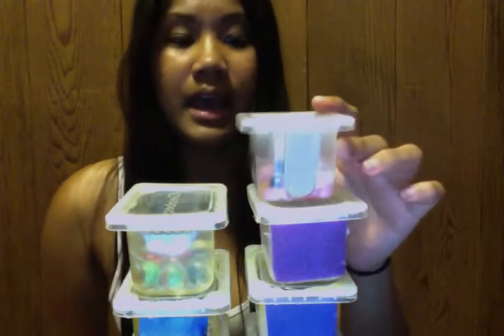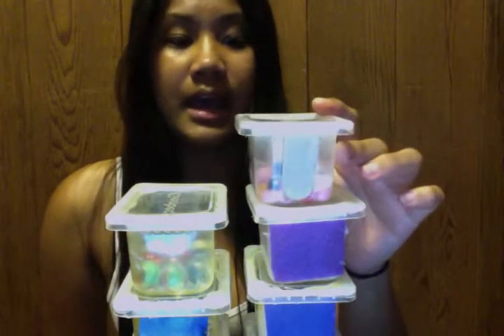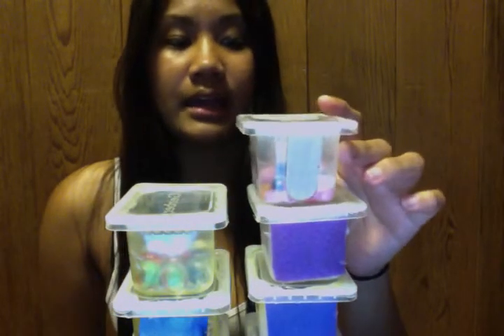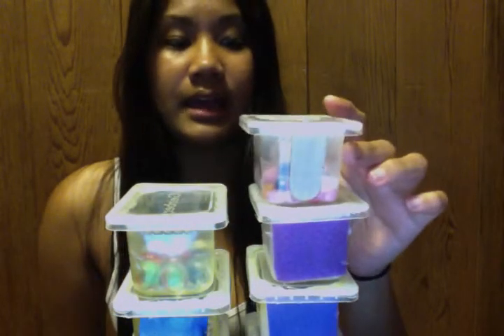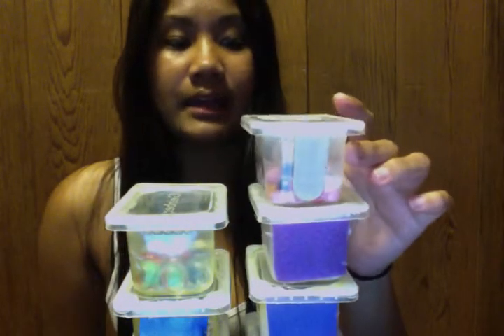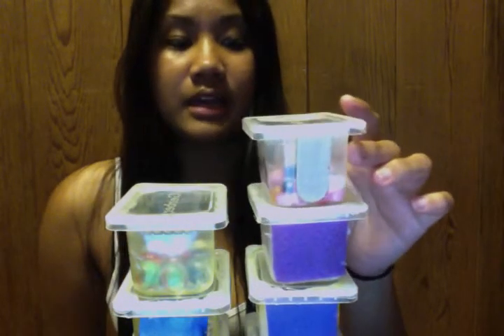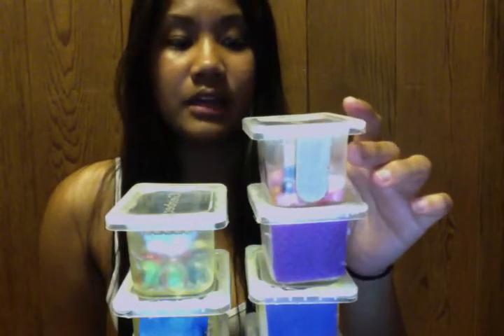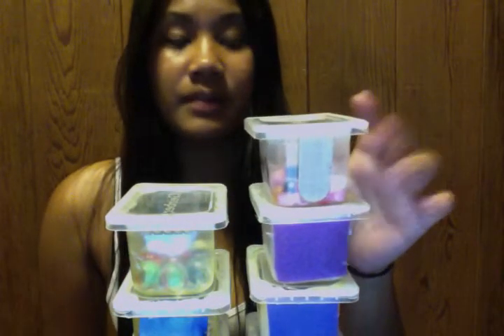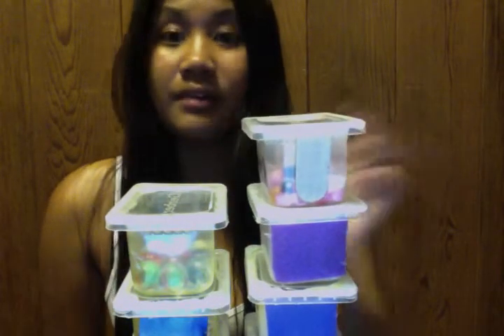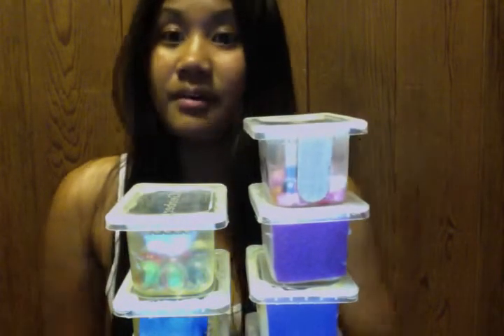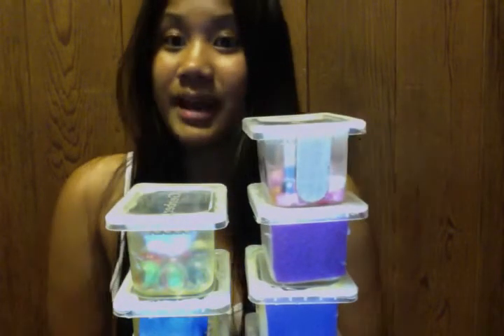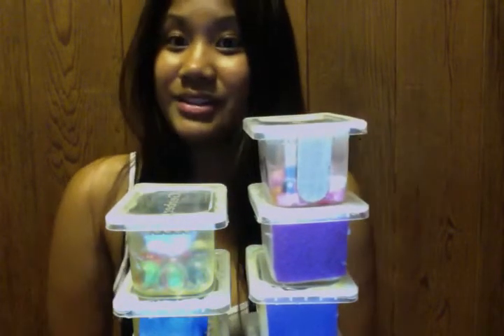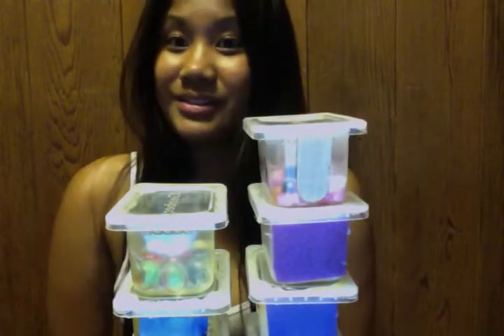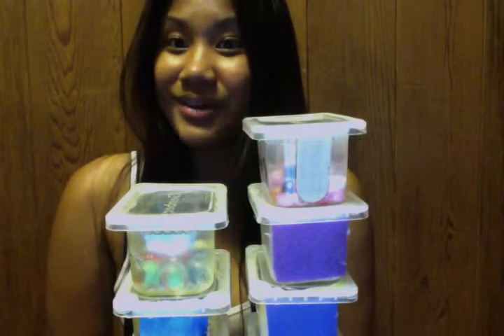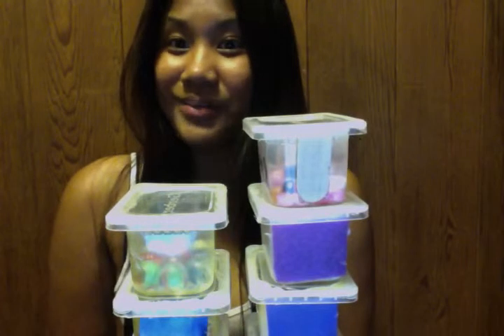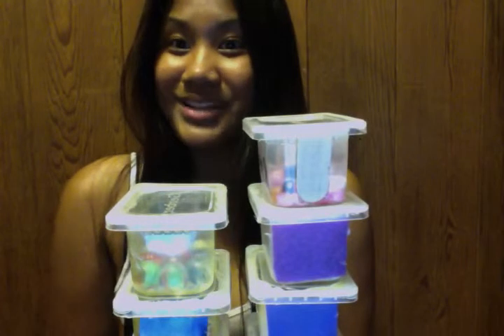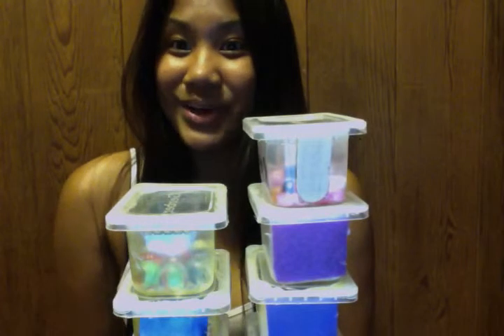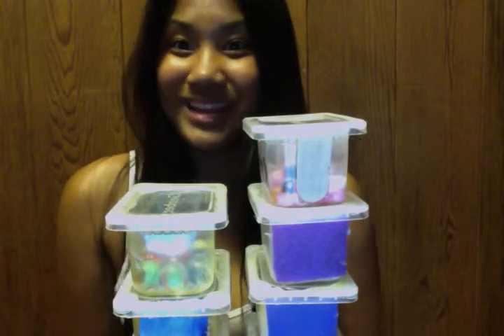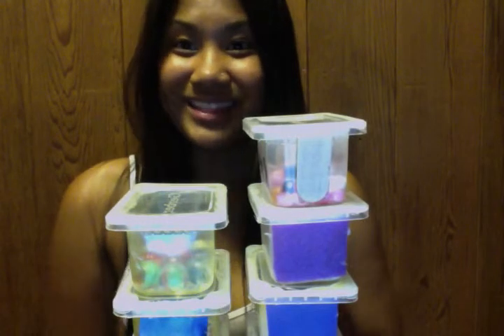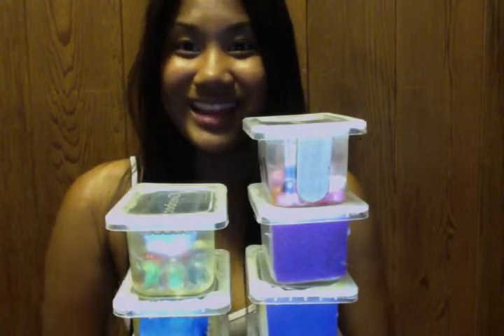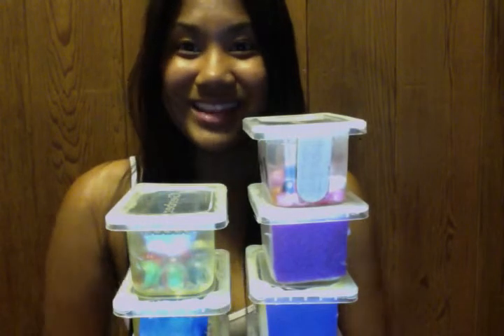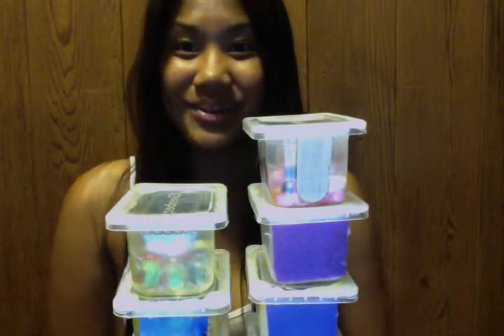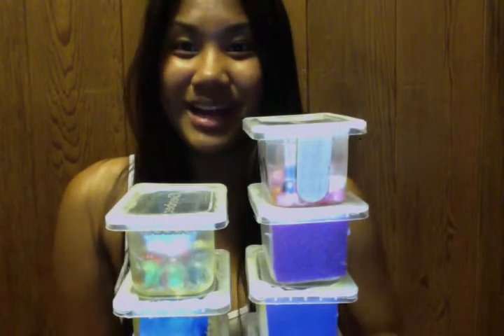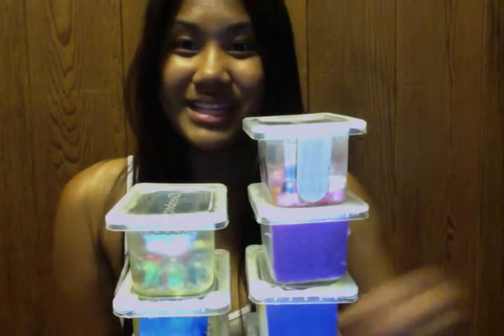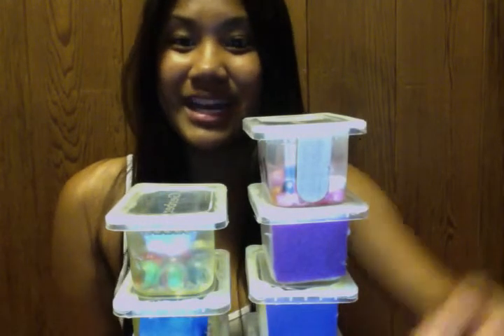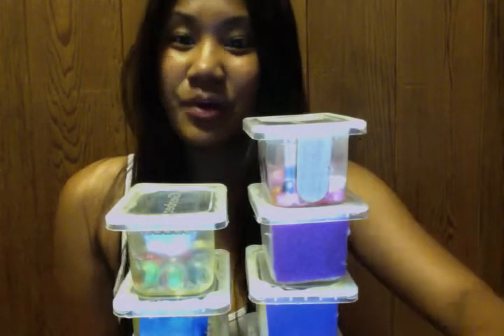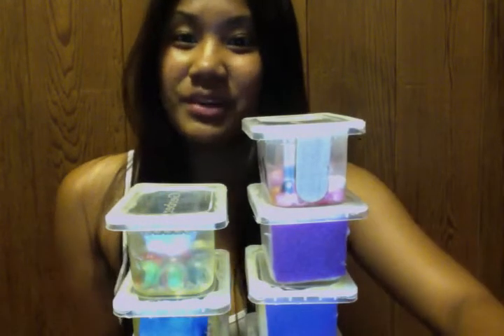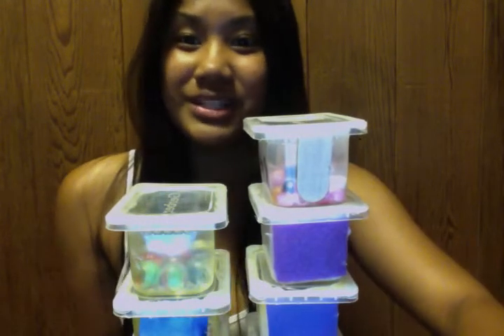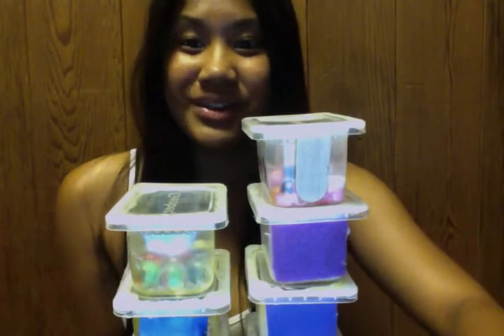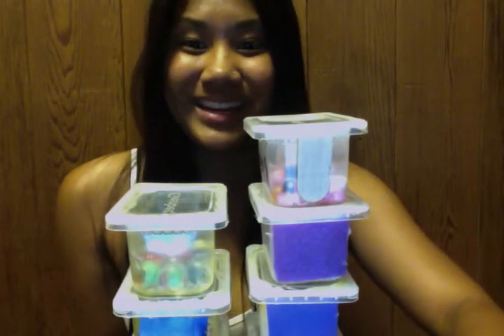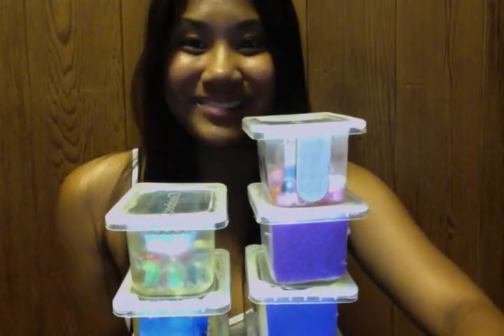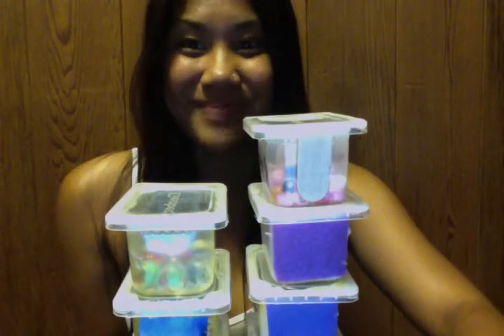And that is how you play with my homemade toy. Thank you for watching and I hope you enjoyed. Bye!